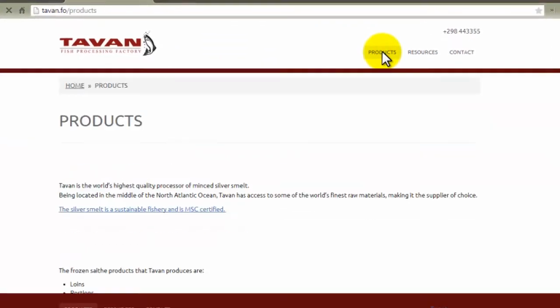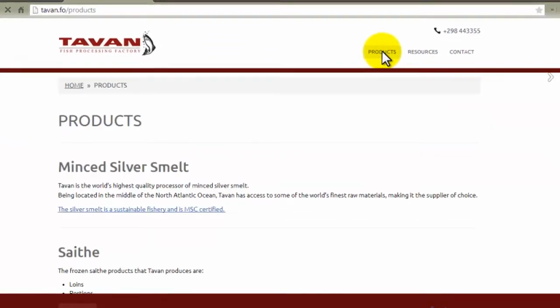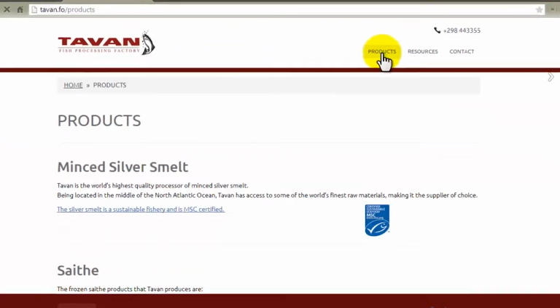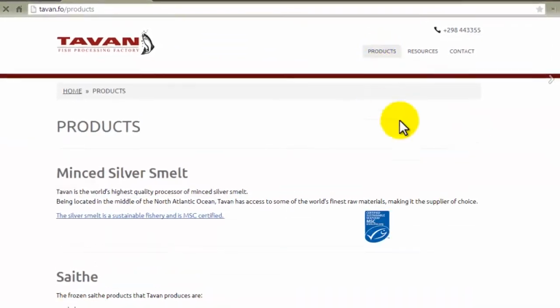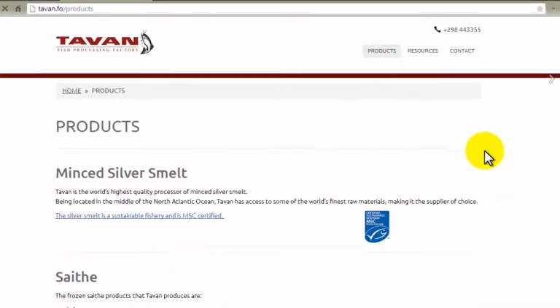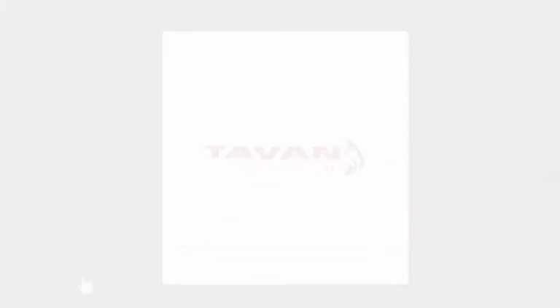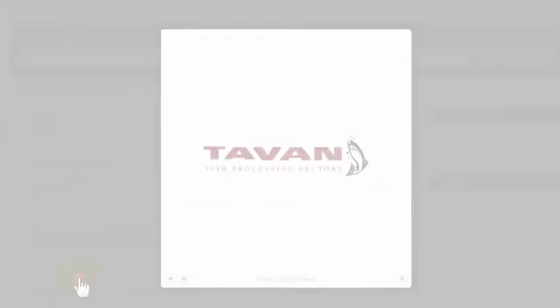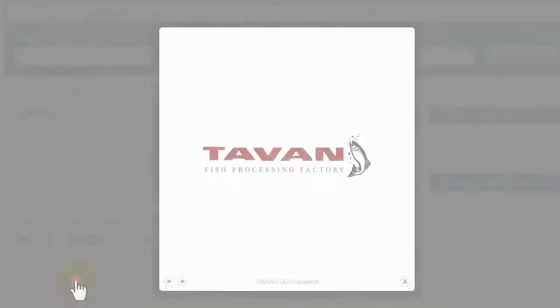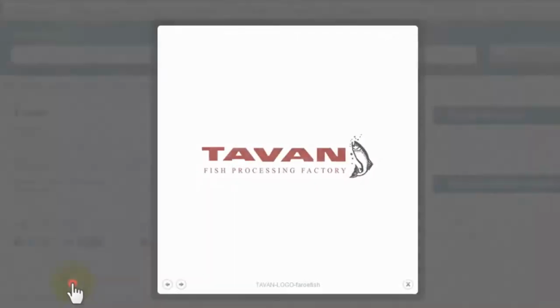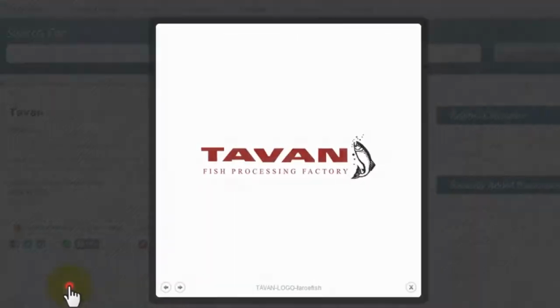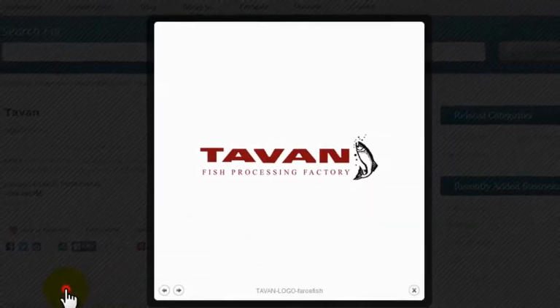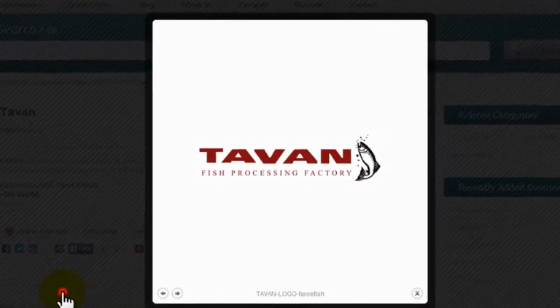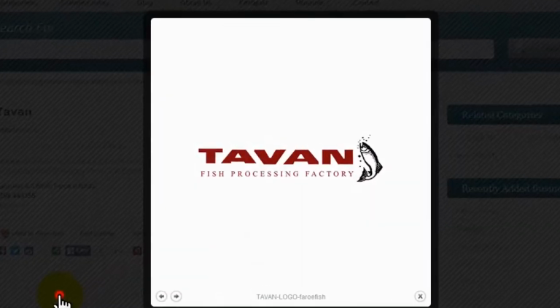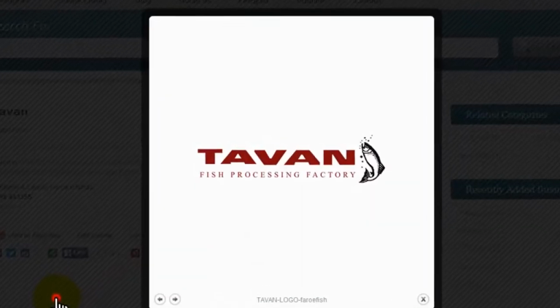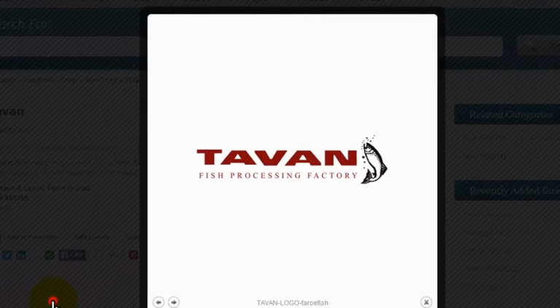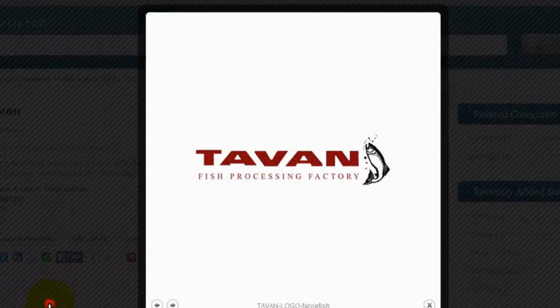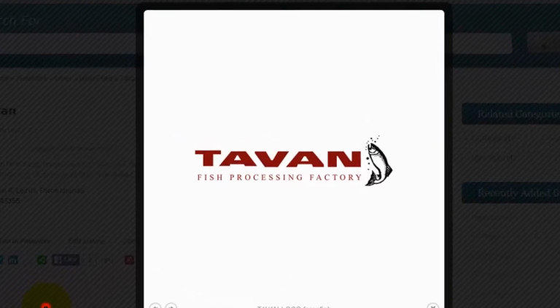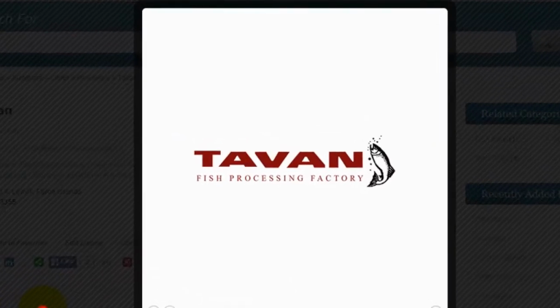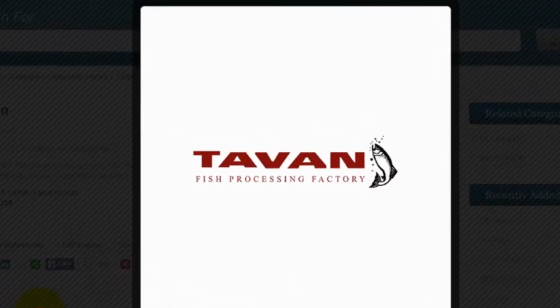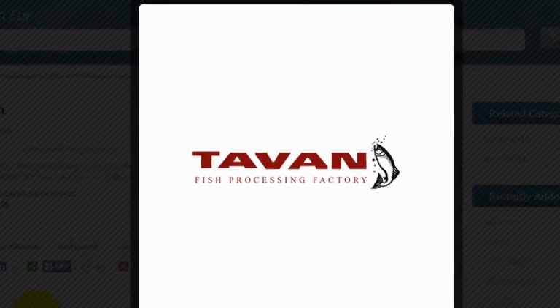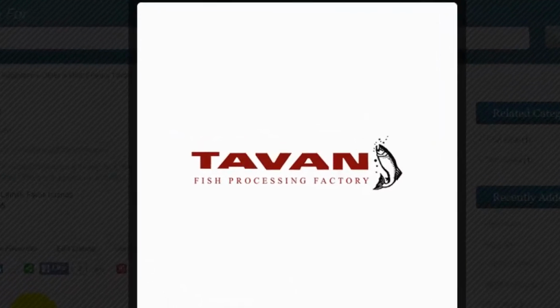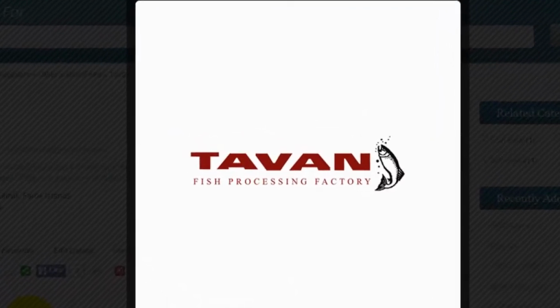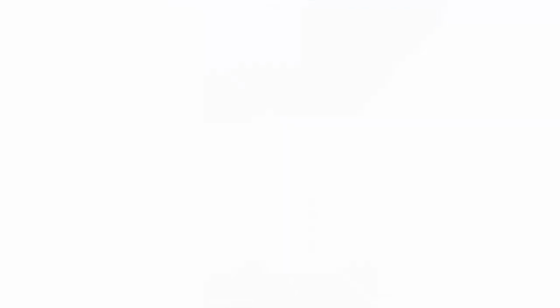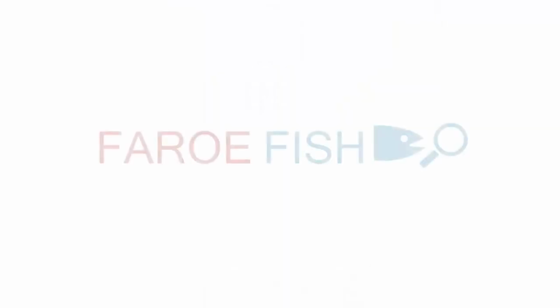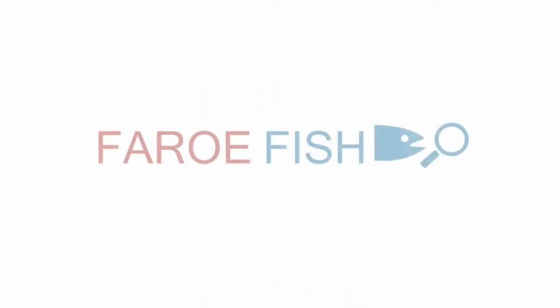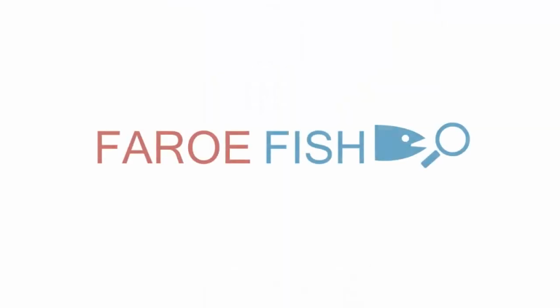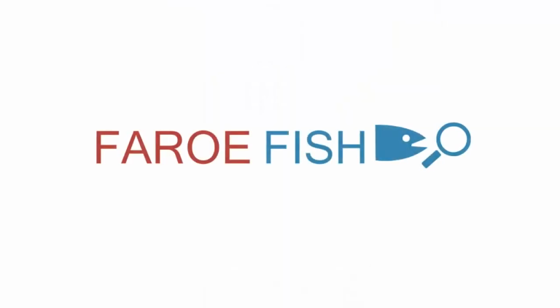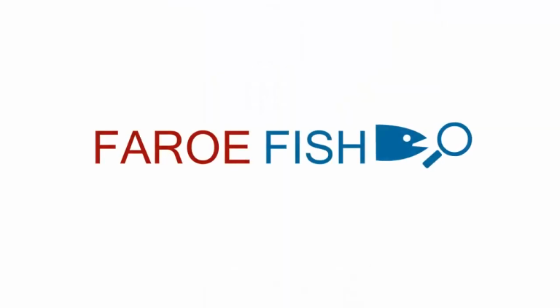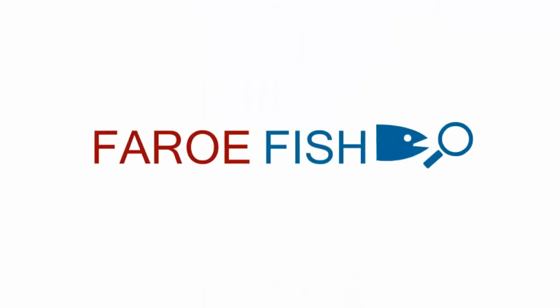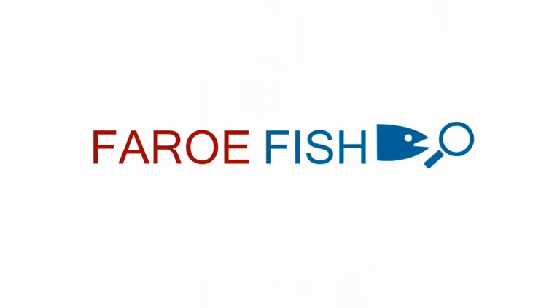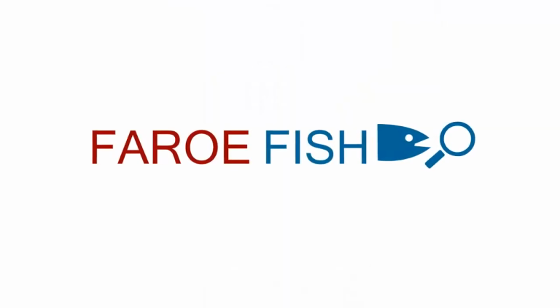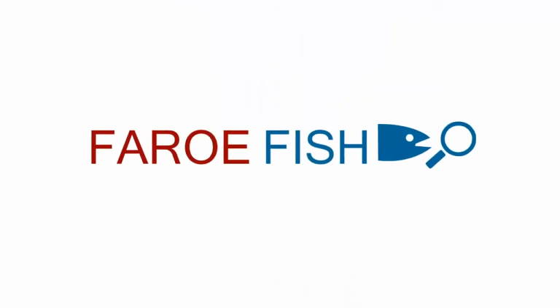And that's it from Ferrofish. Make sure to check out Tavan on ferrofish.com.